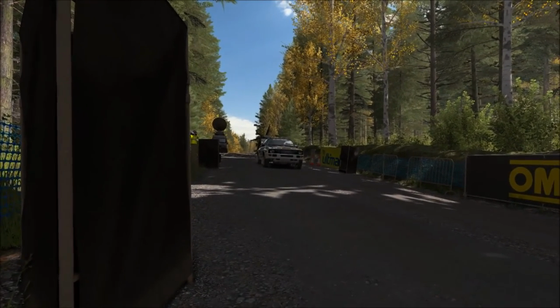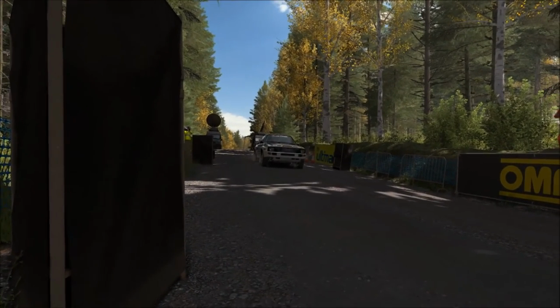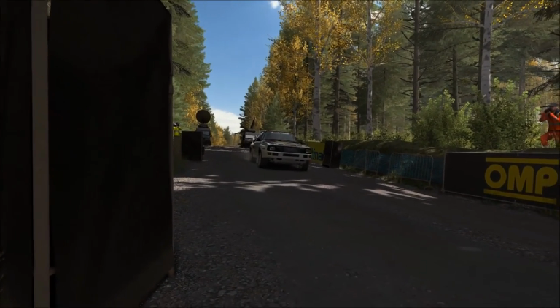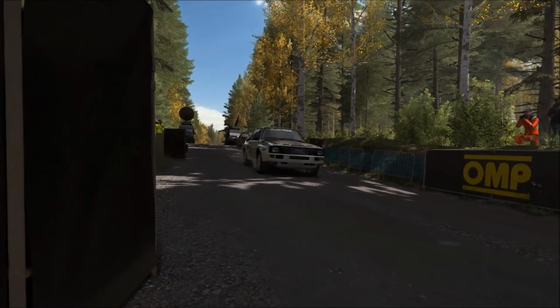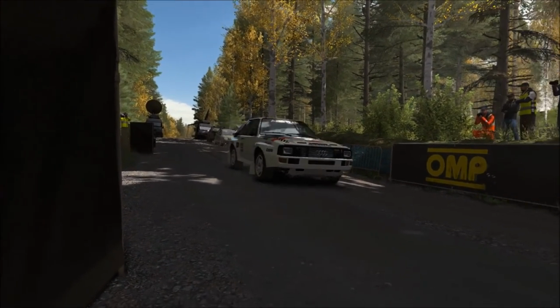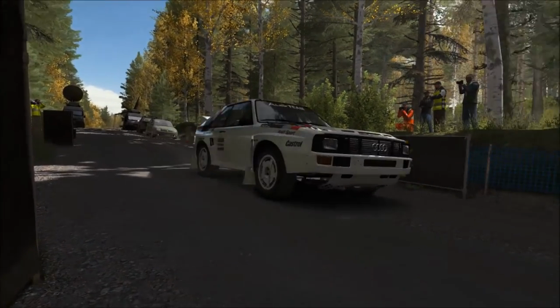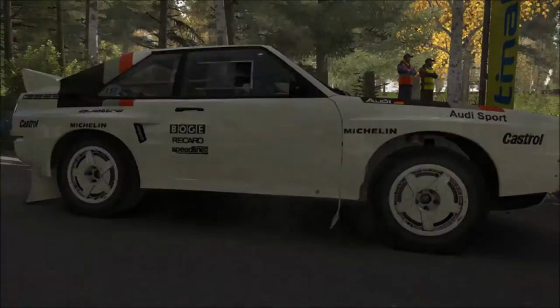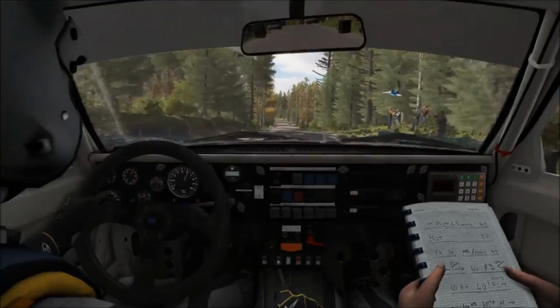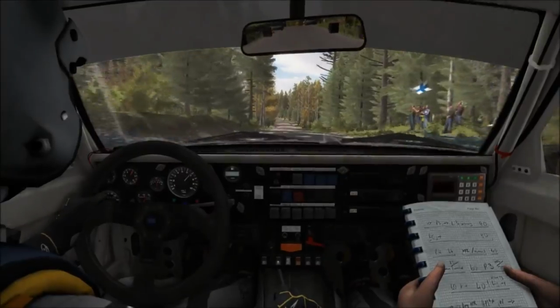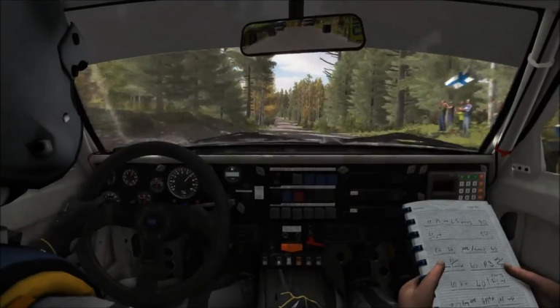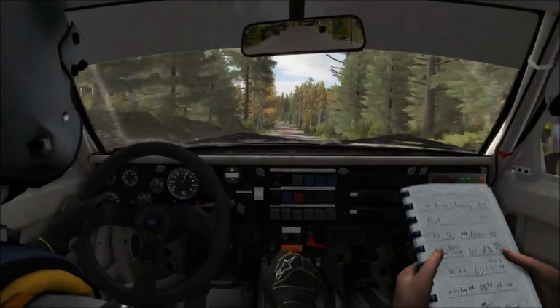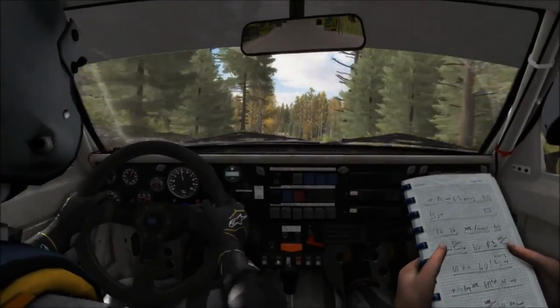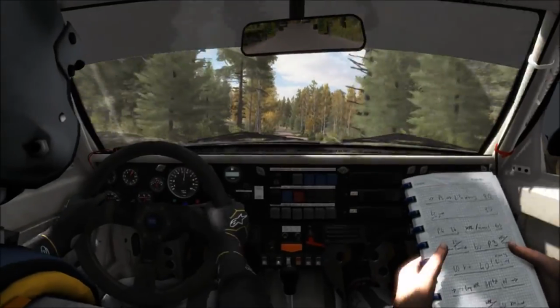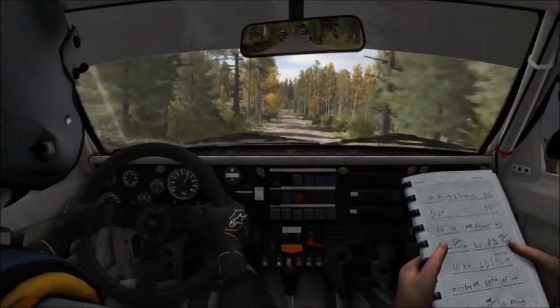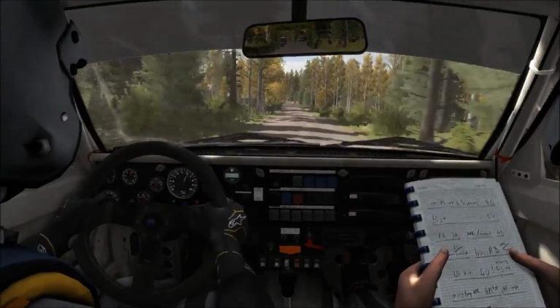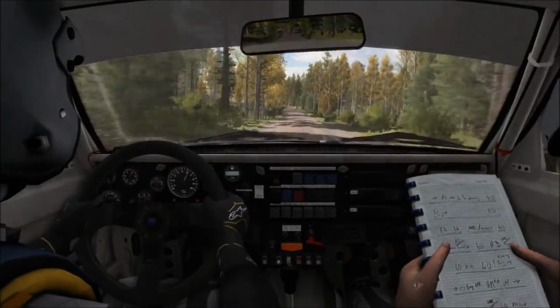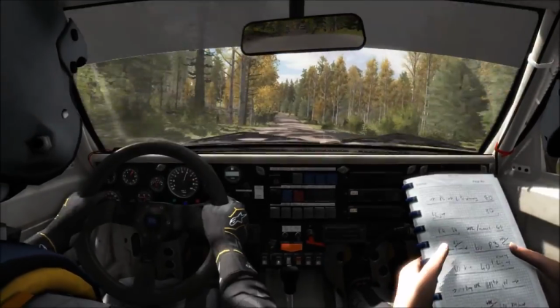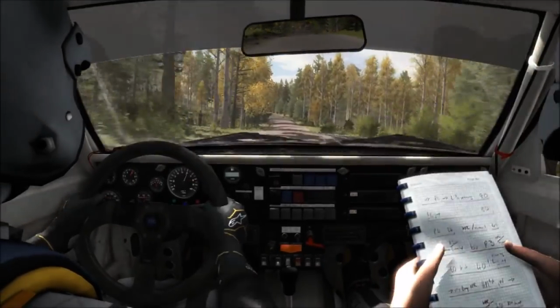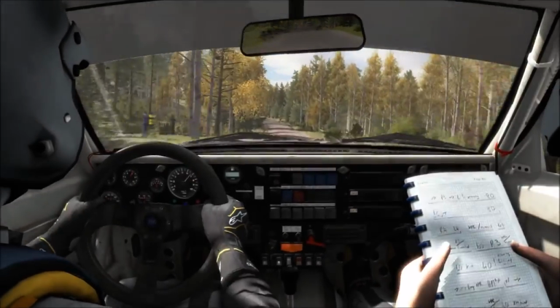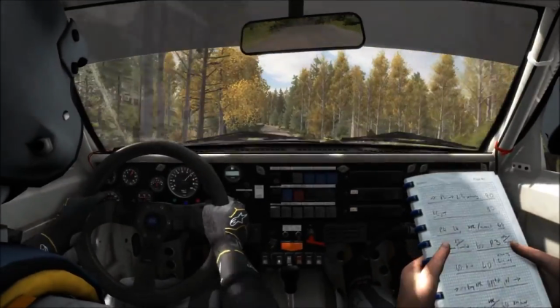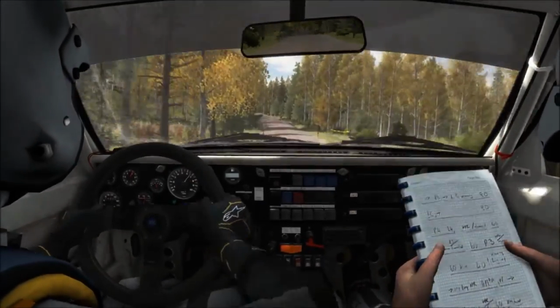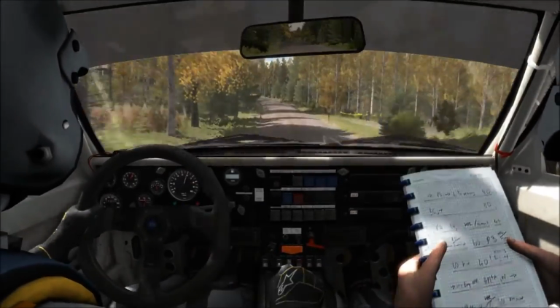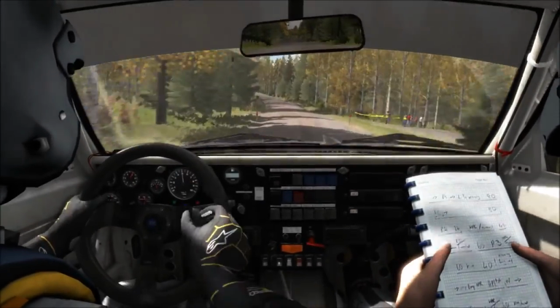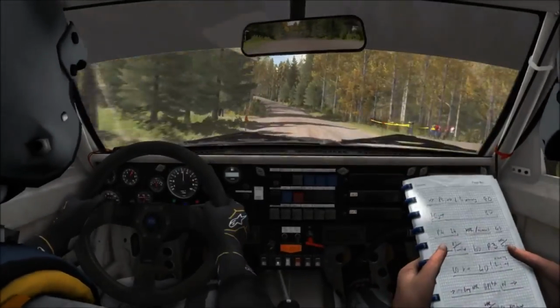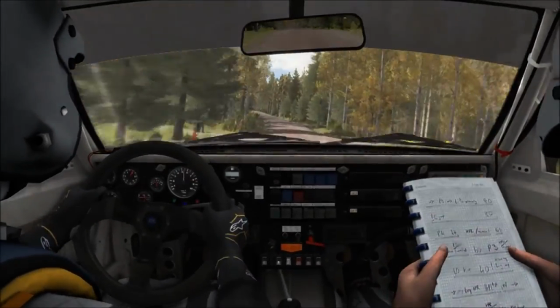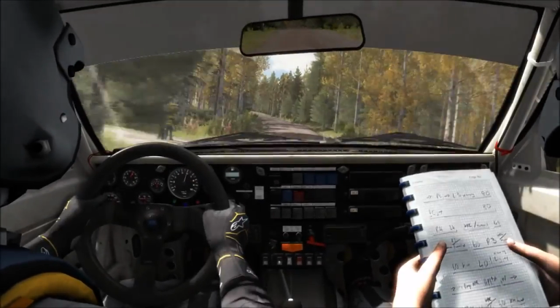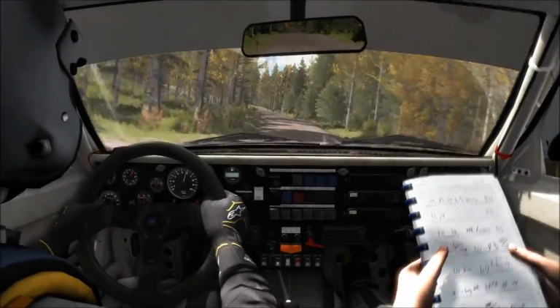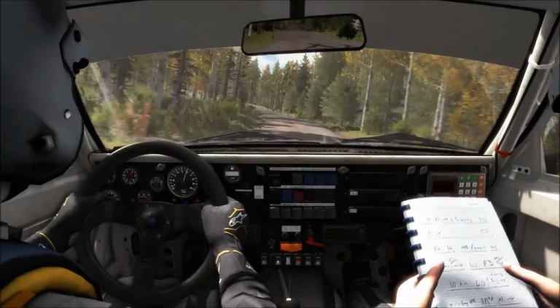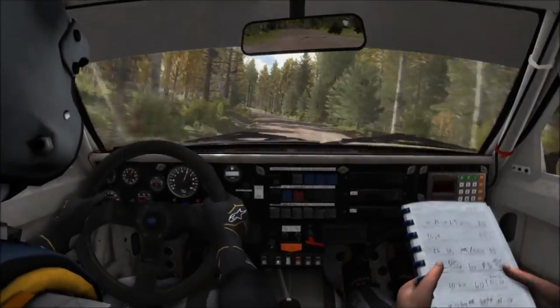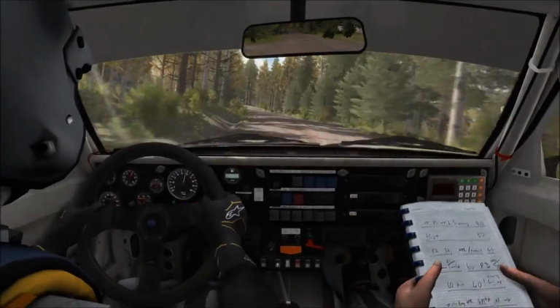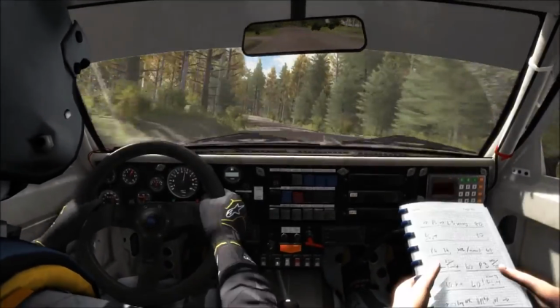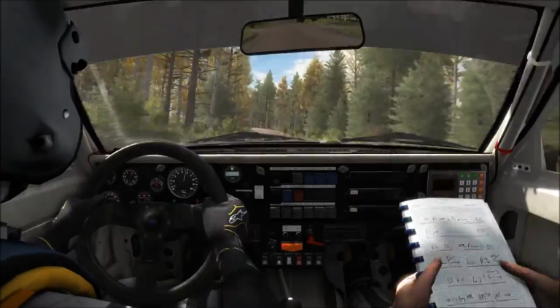Hello and welcome. Here I drive an Audi Sport 4 on the stage Narajärvi at the Rally Finland.